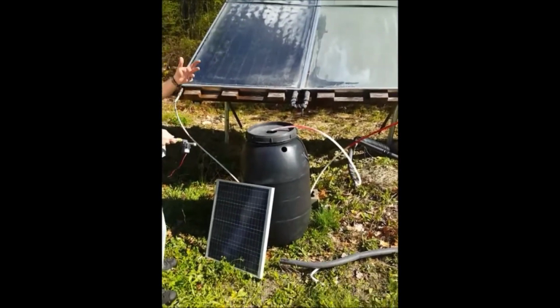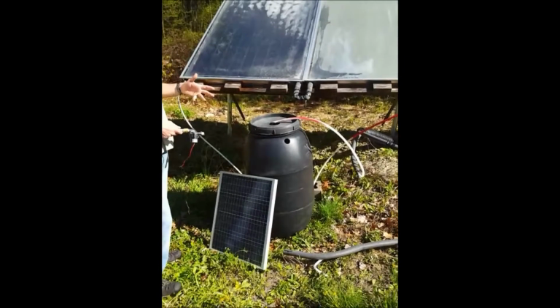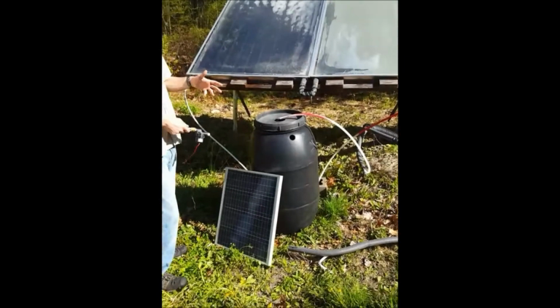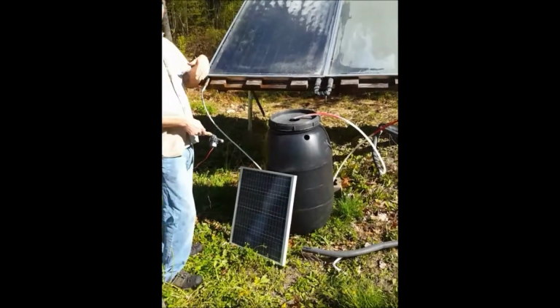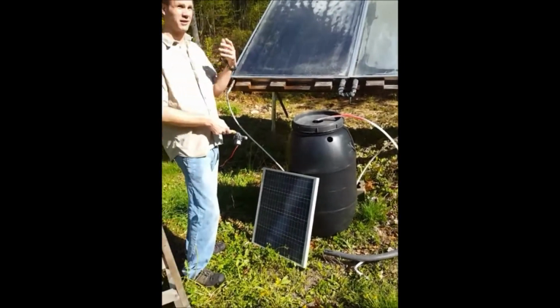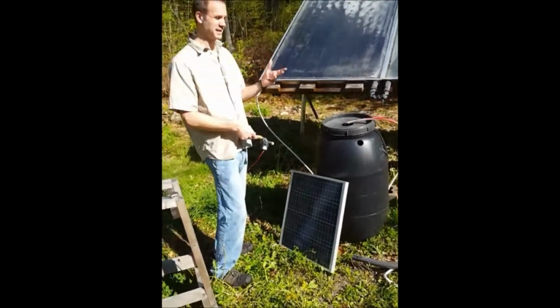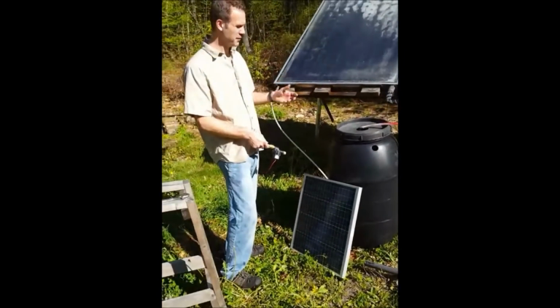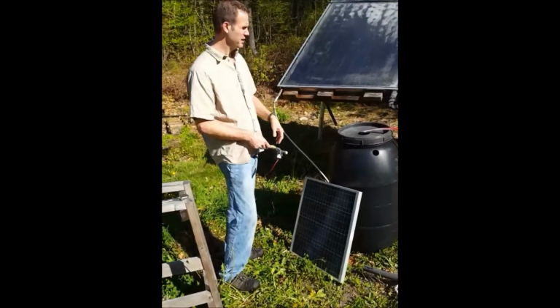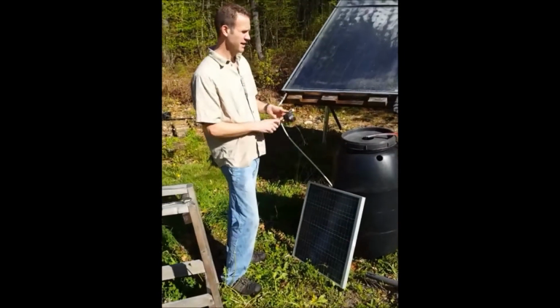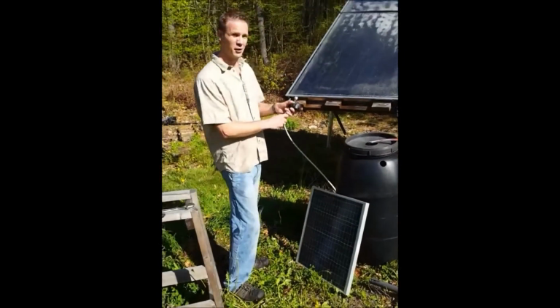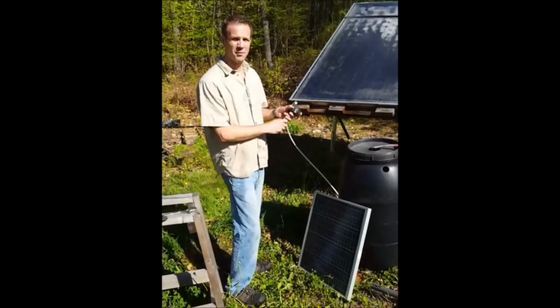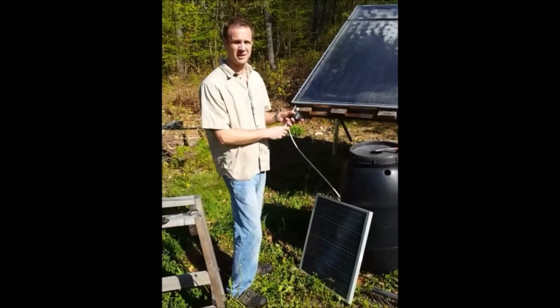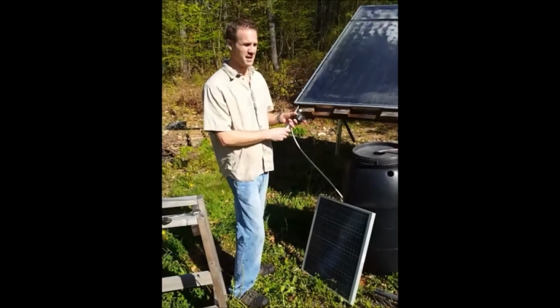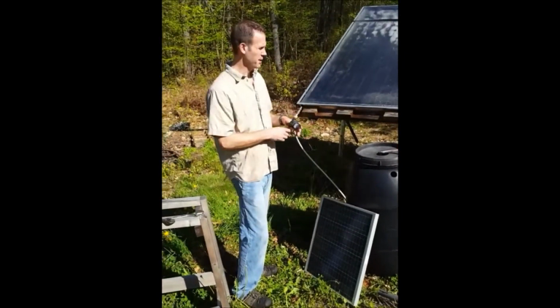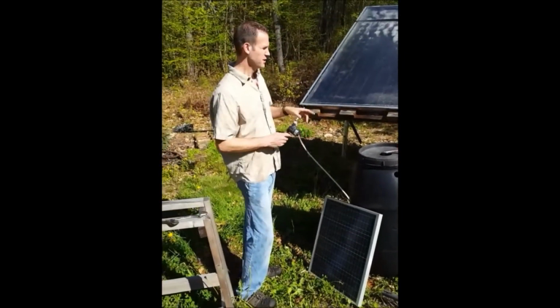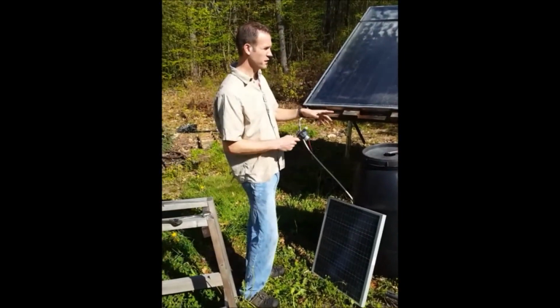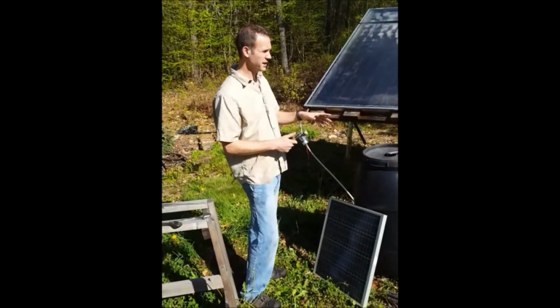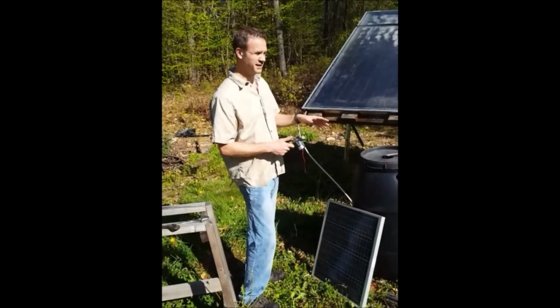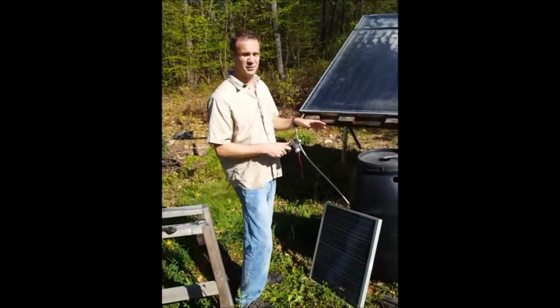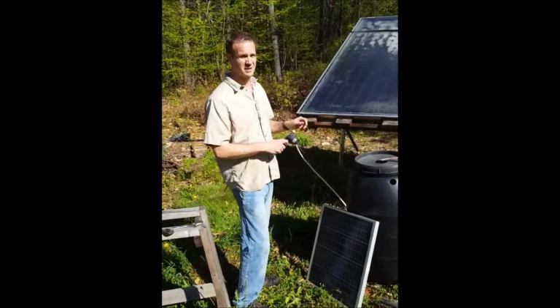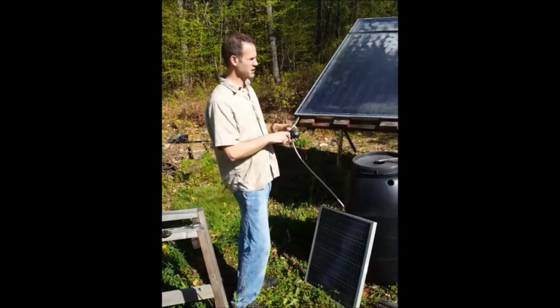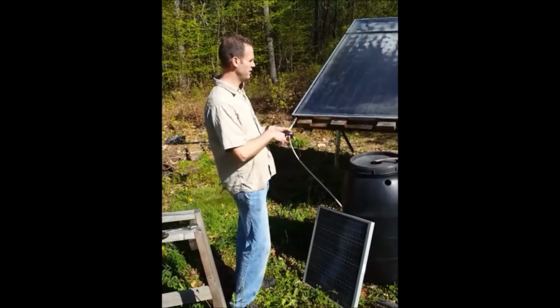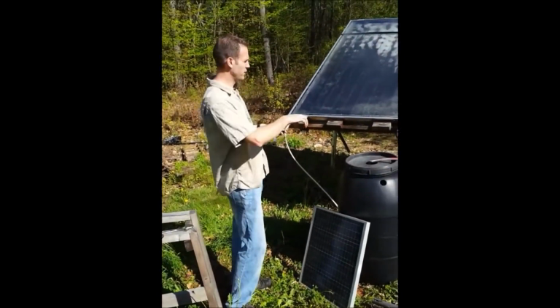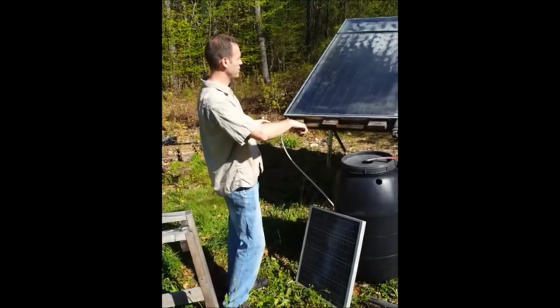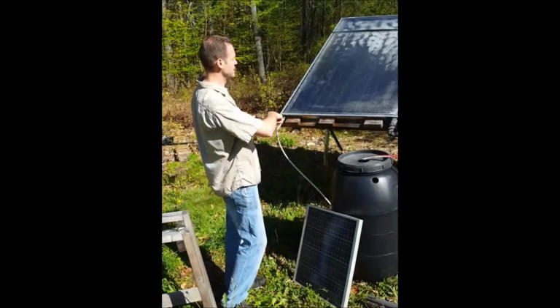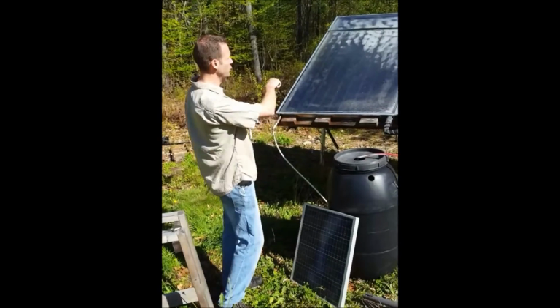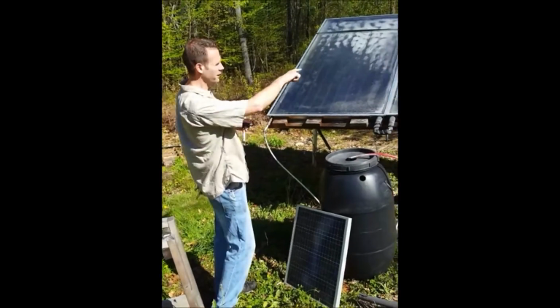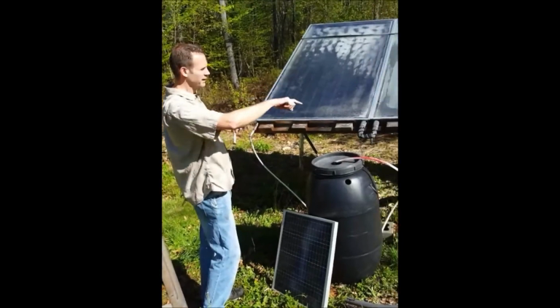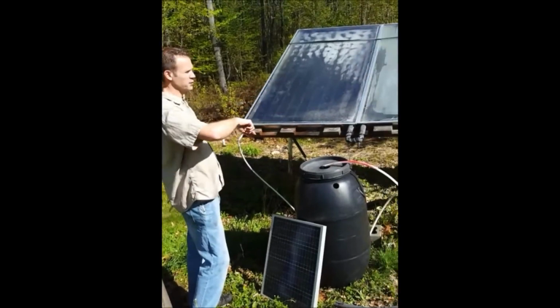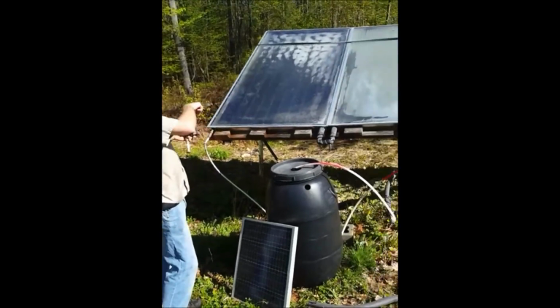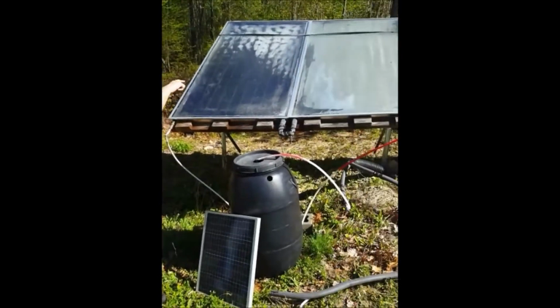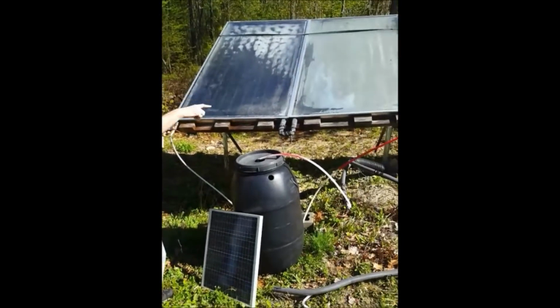If the sun goes out and it gets cloudy, your pump is going to stop. So the first thing I'm going to do is hook up this loop that goes through the panel.